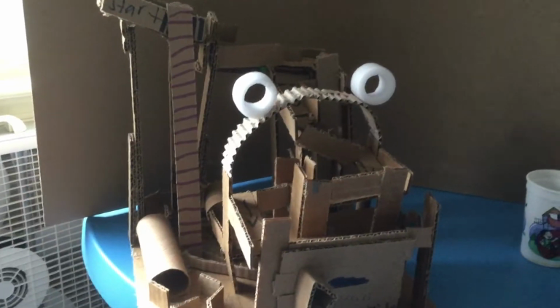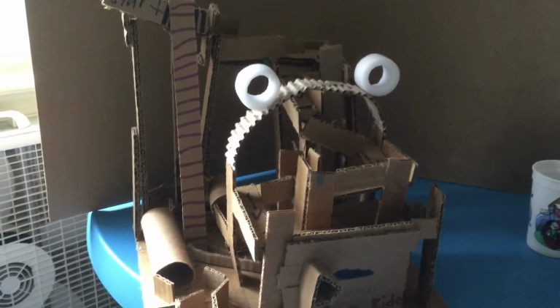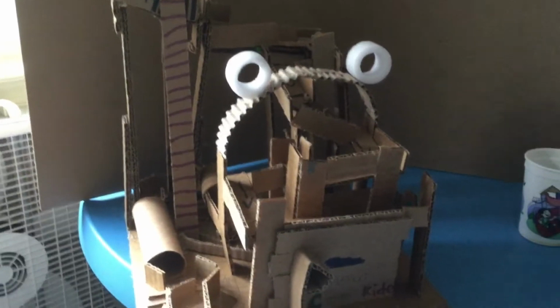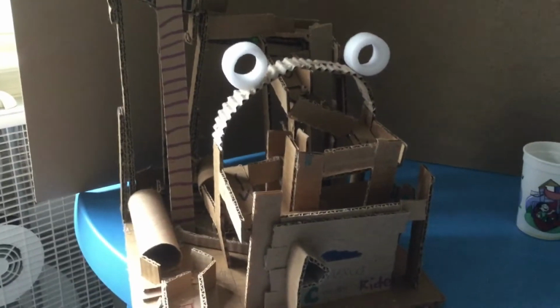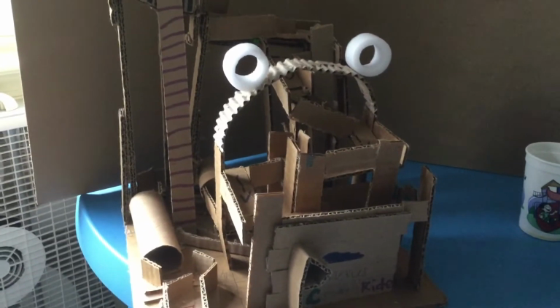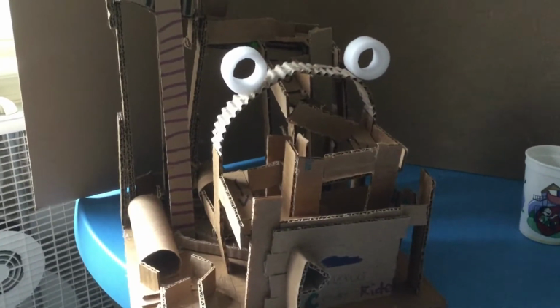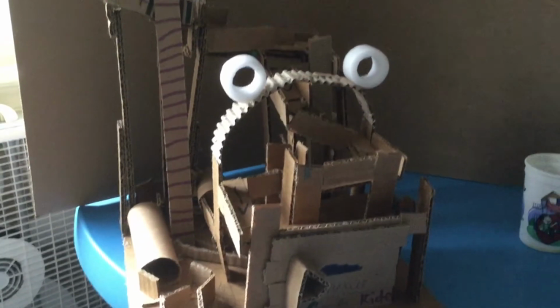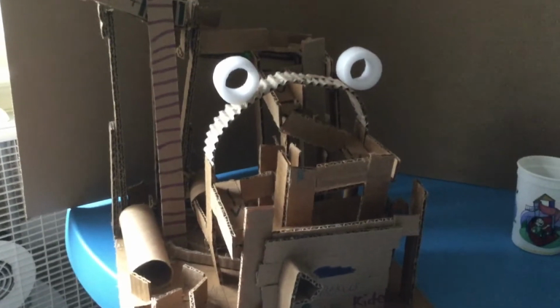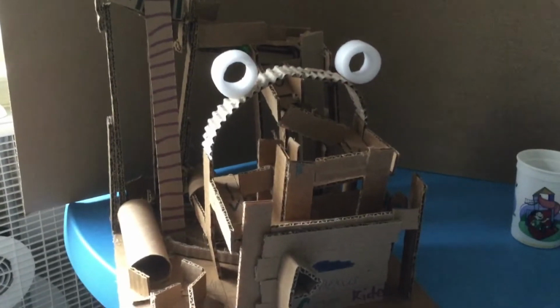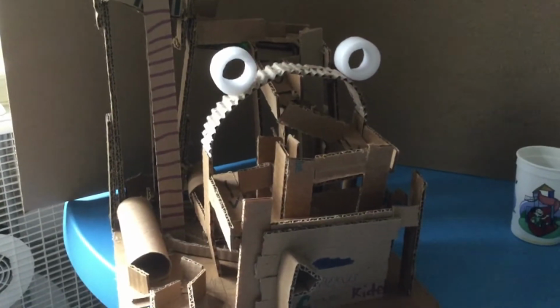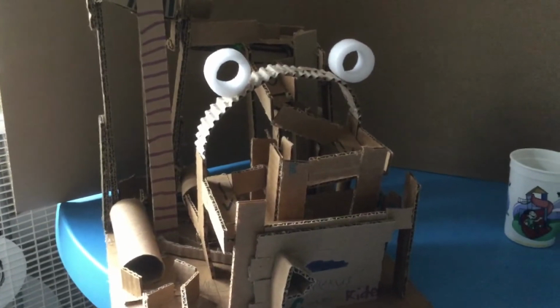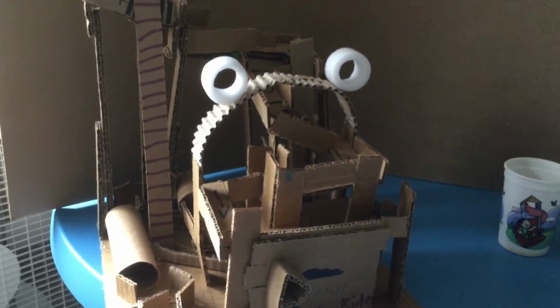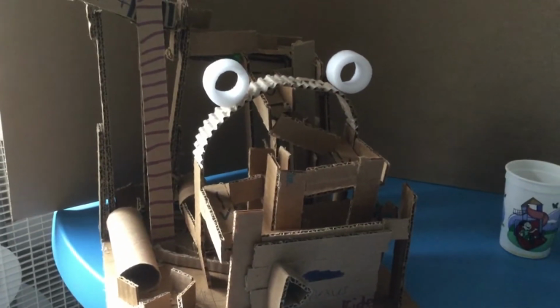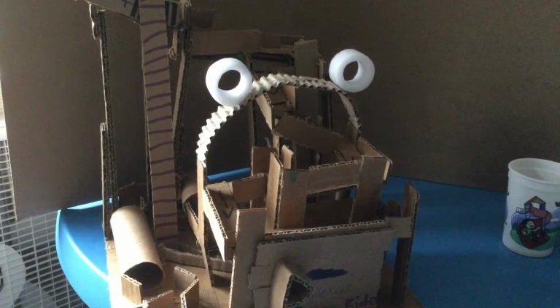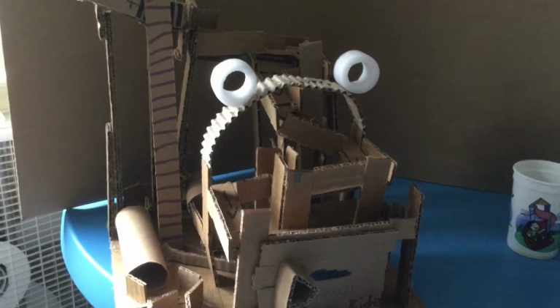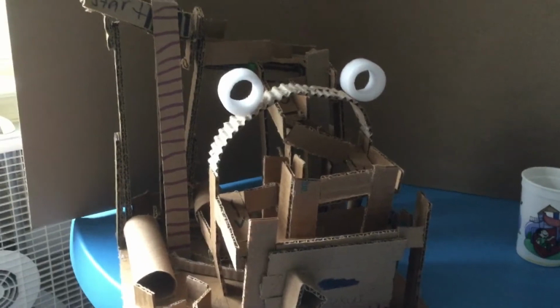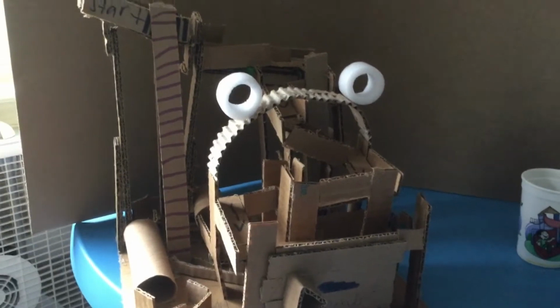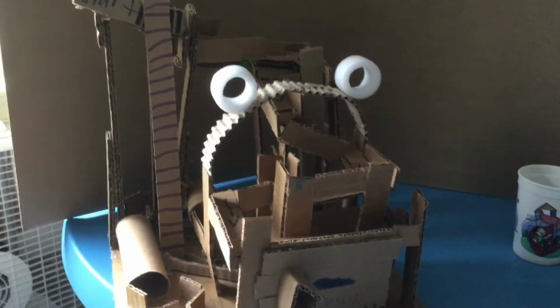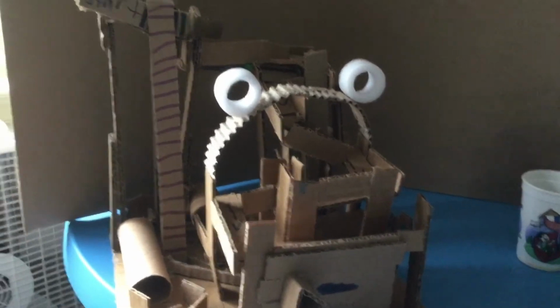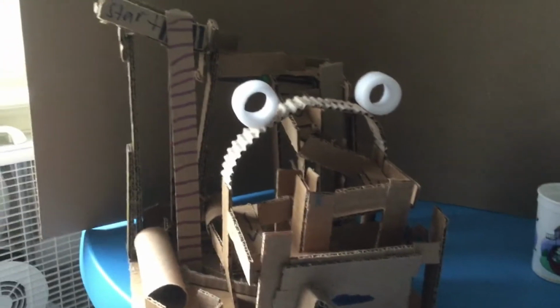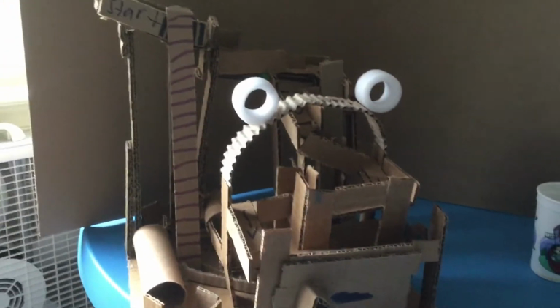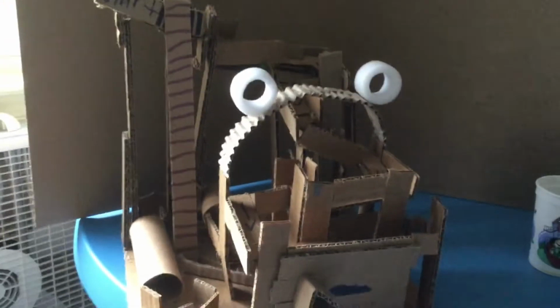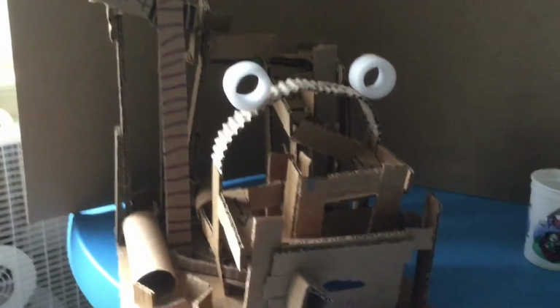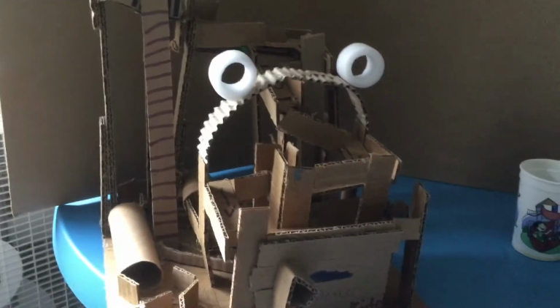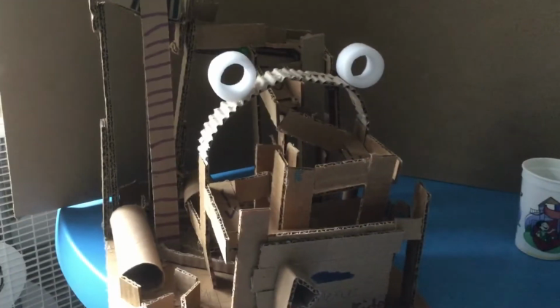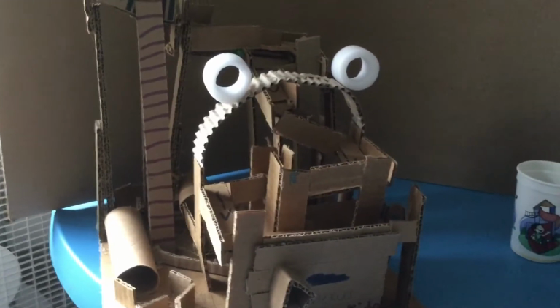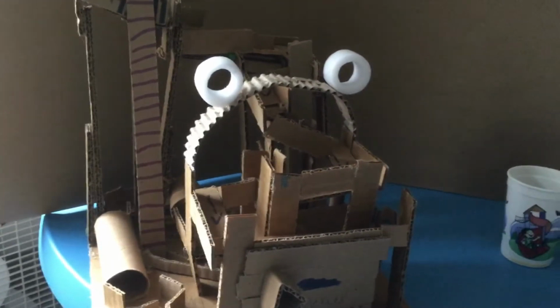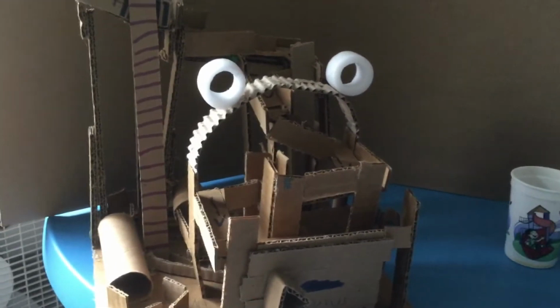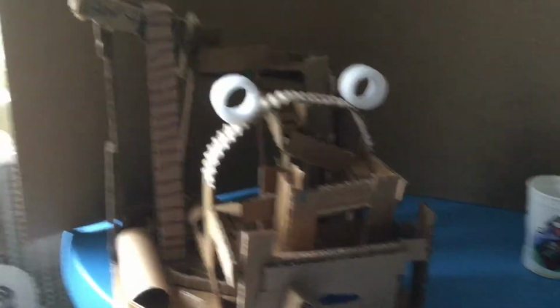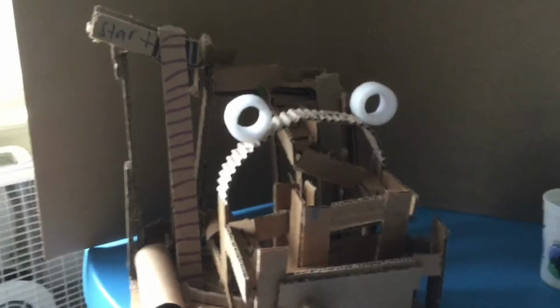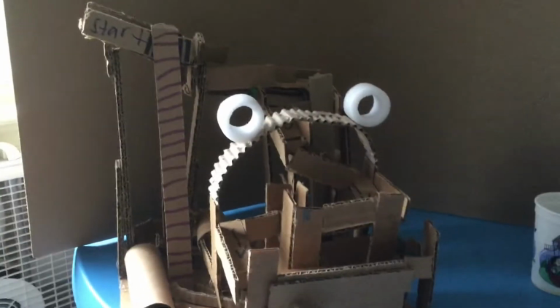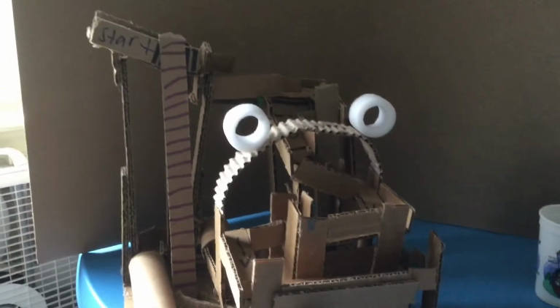Welcome to another video made by Image Gaming today. I have this cardboard roller coaster I made at school.